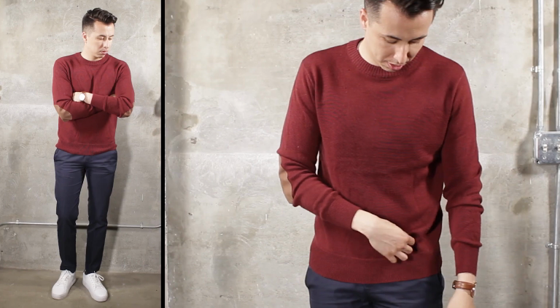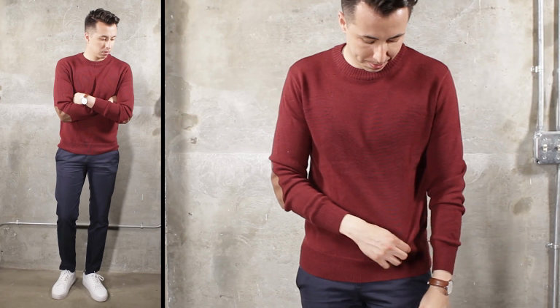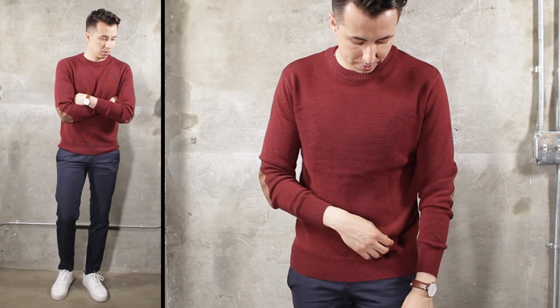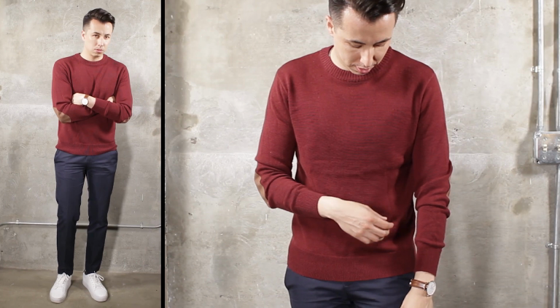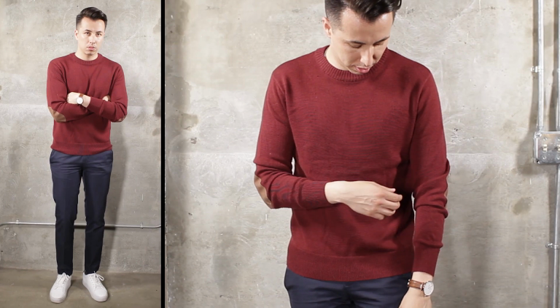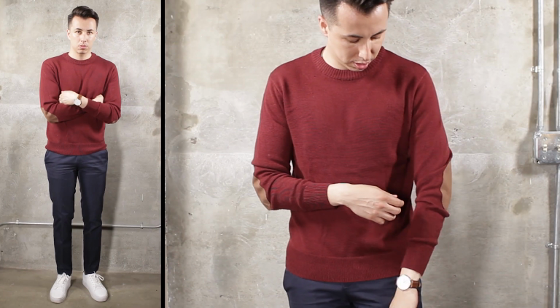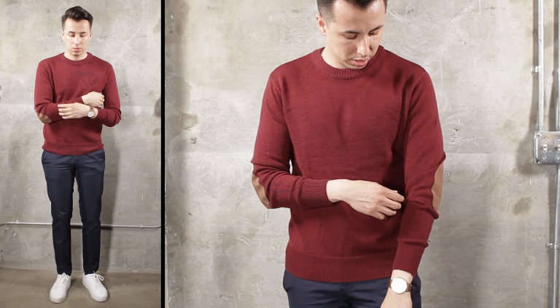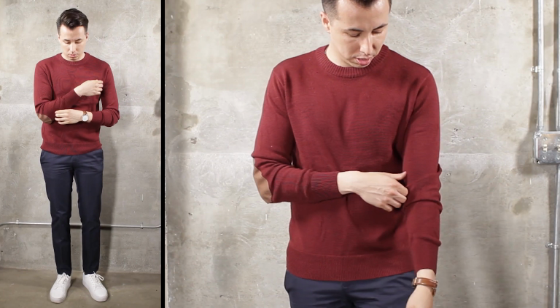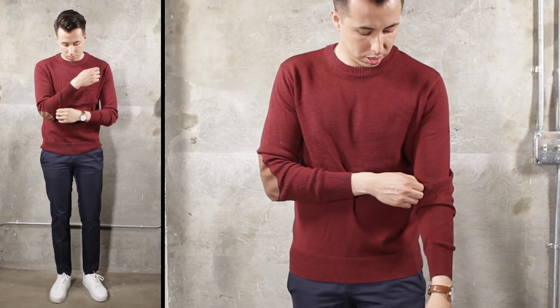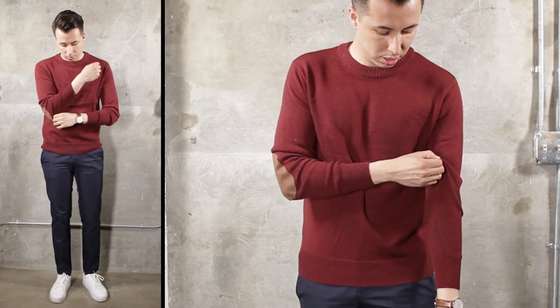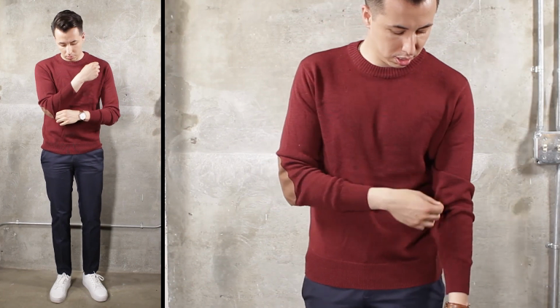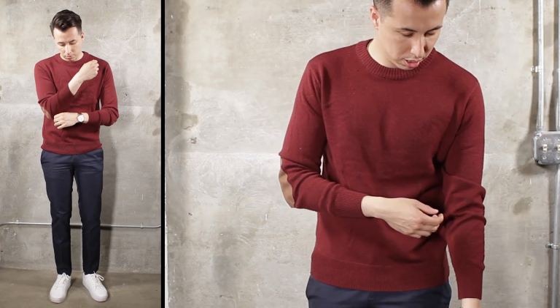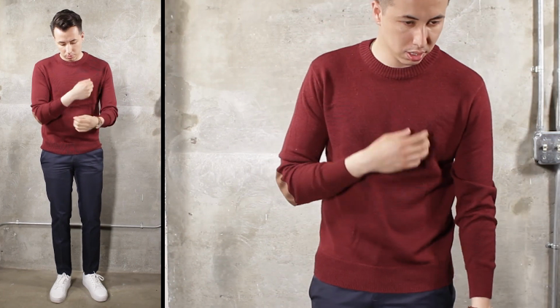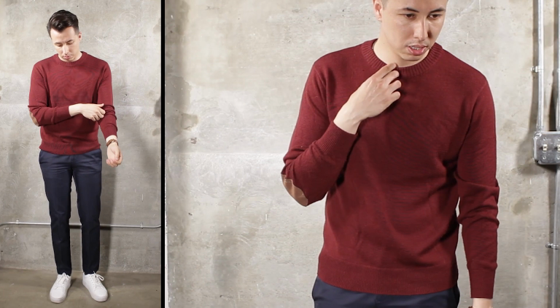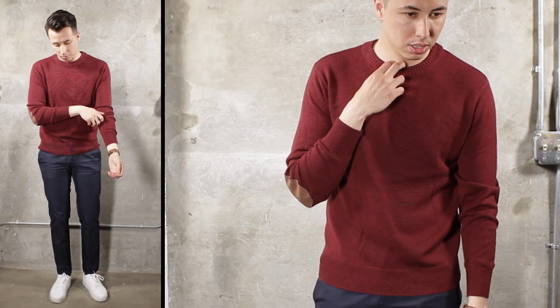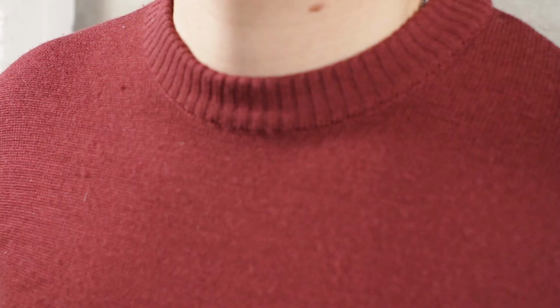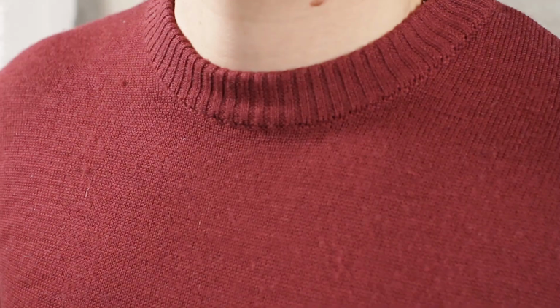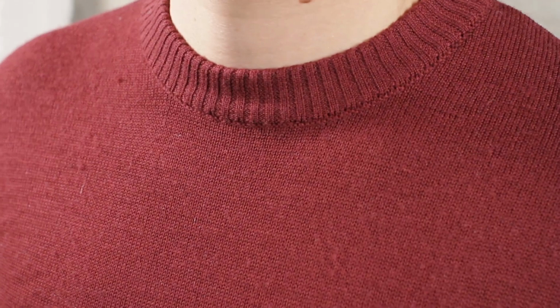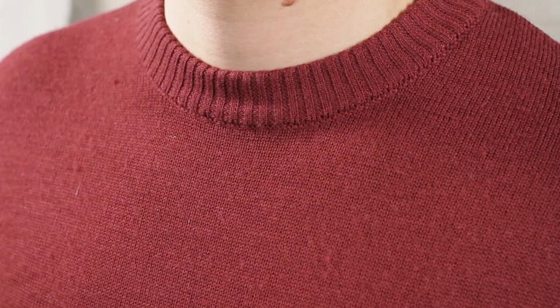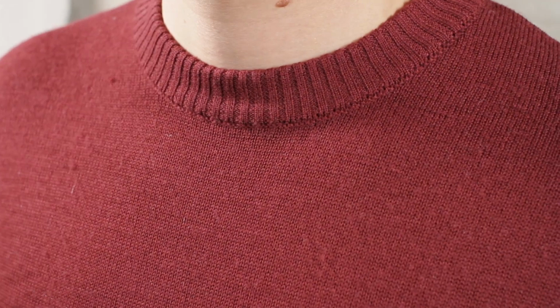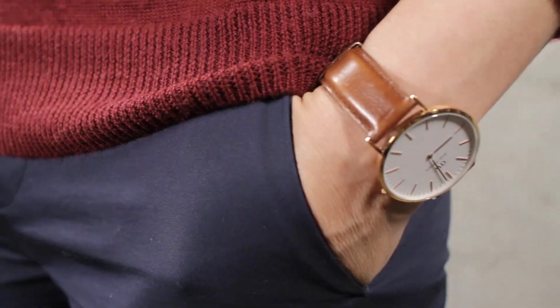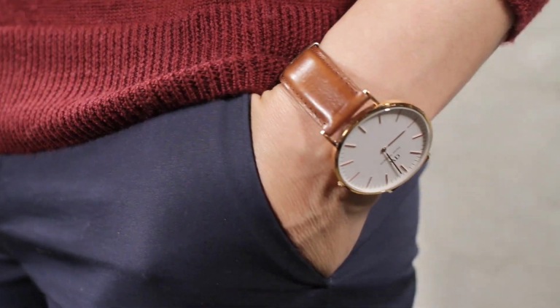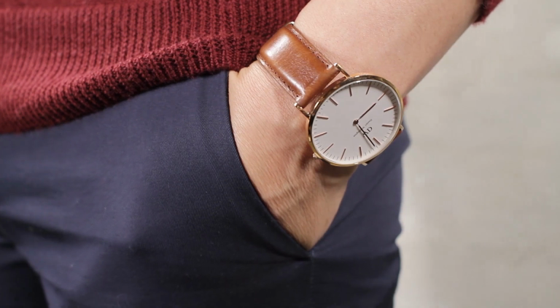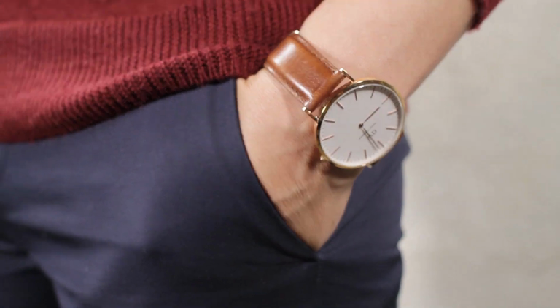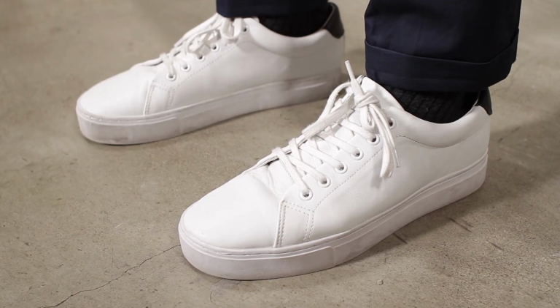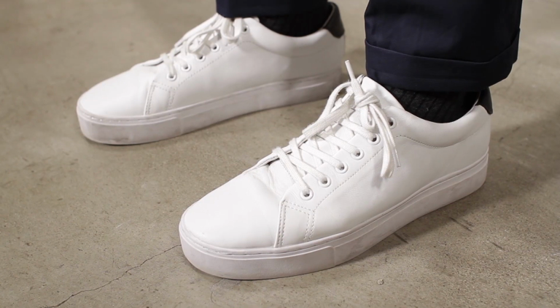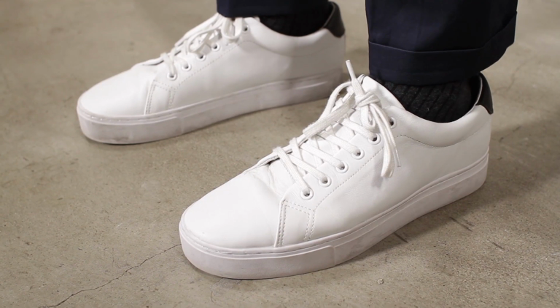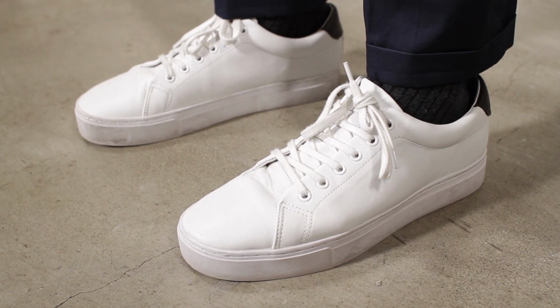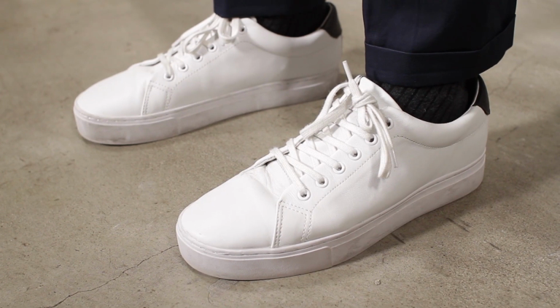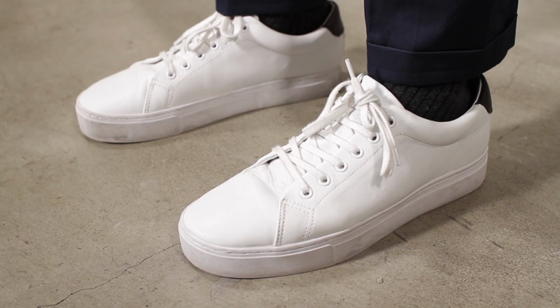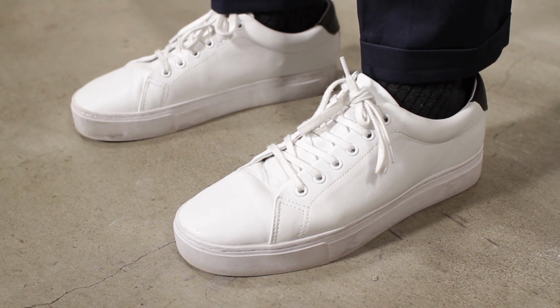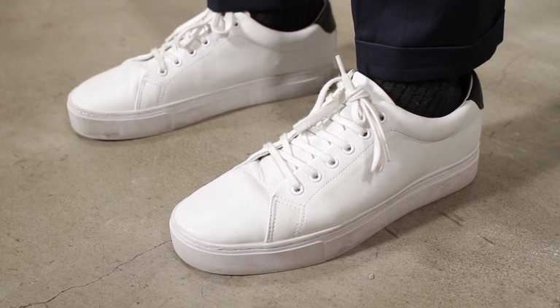This first look is classic. Chinos and a light sweater is a look any guy can pull off. Pair this with white sneakers for a look that is cool and casual.